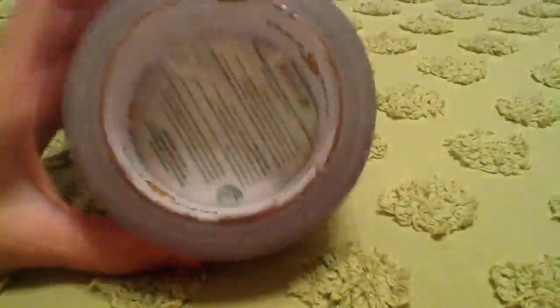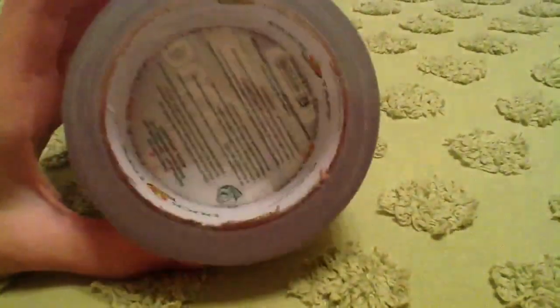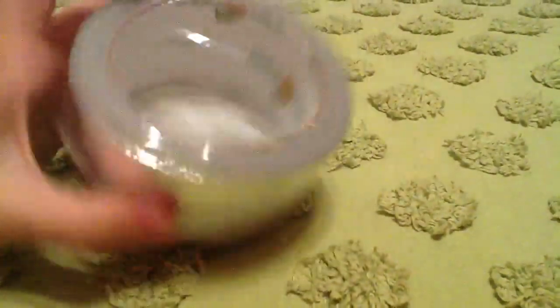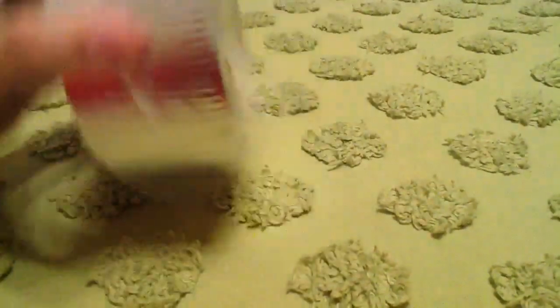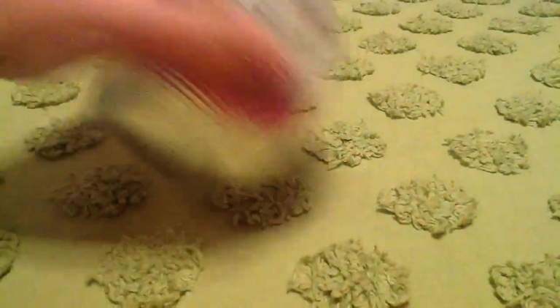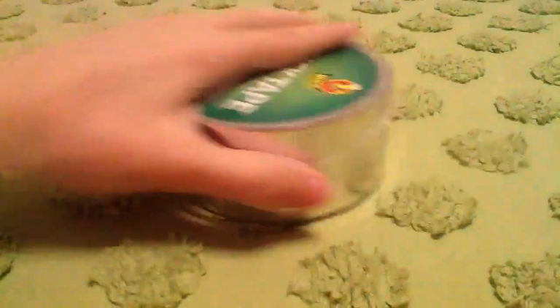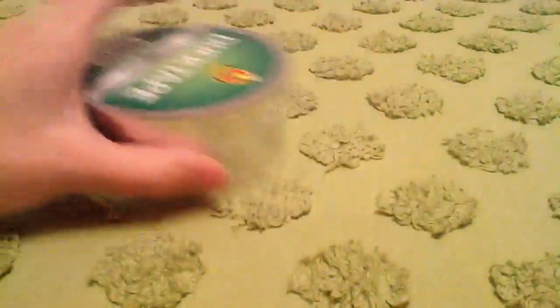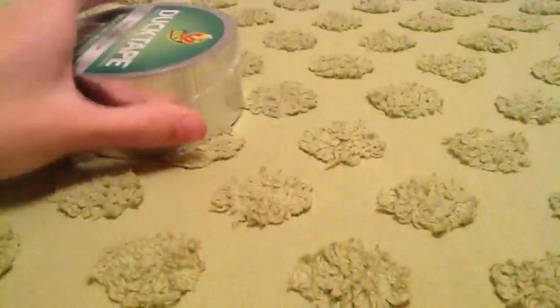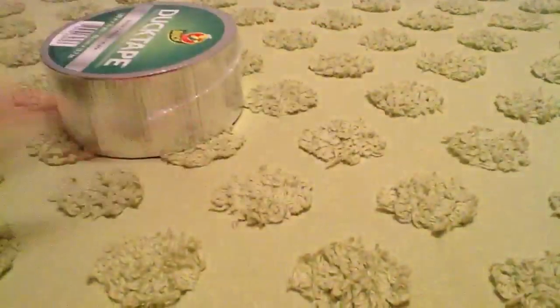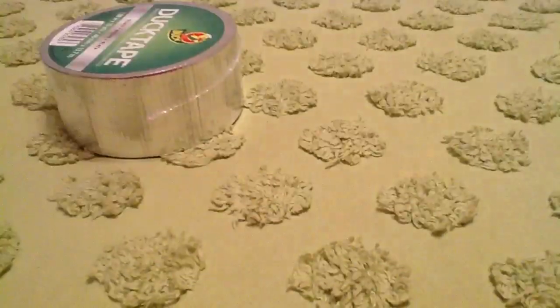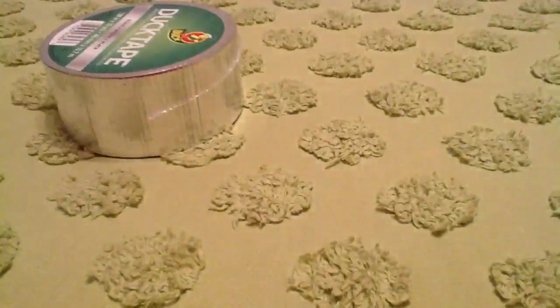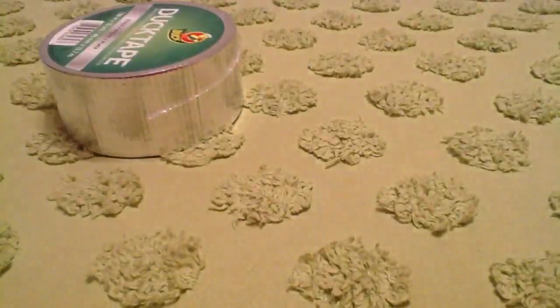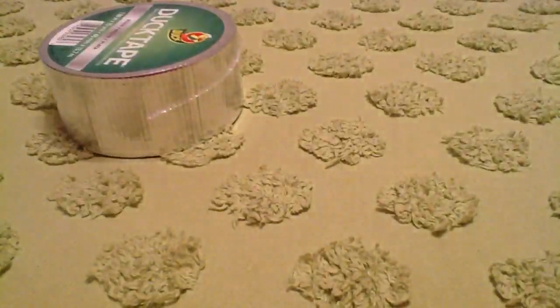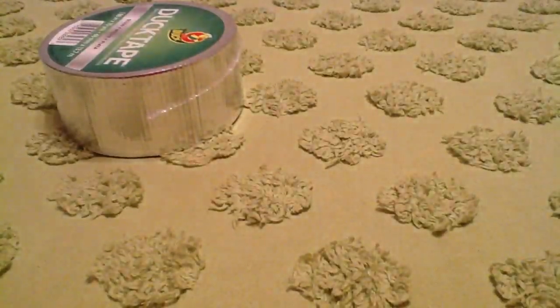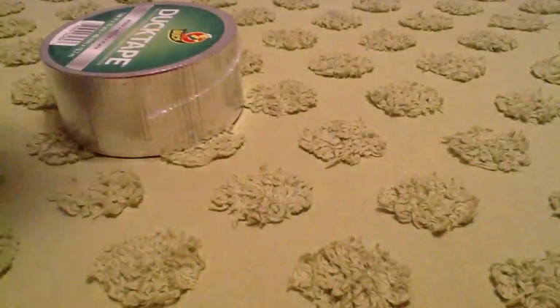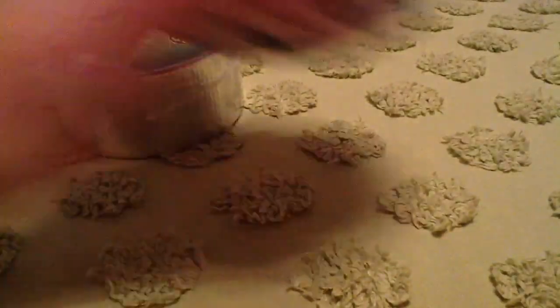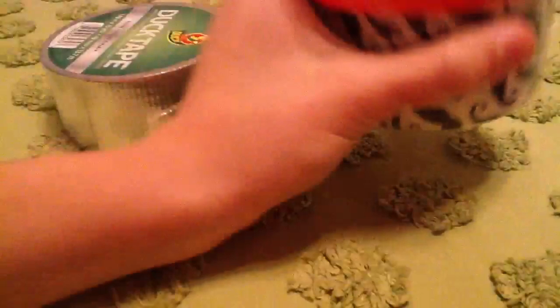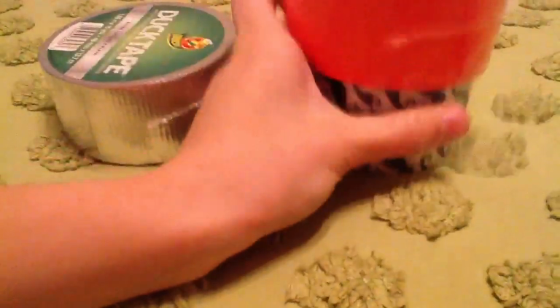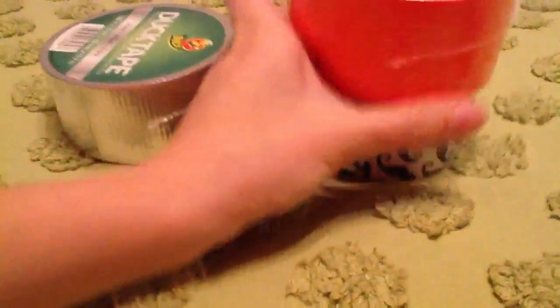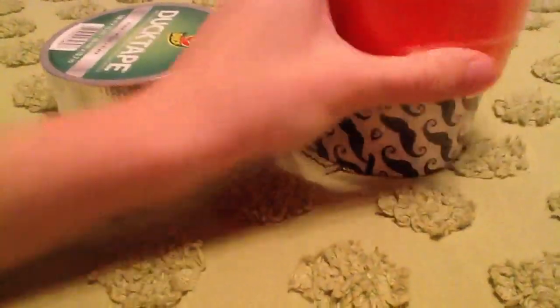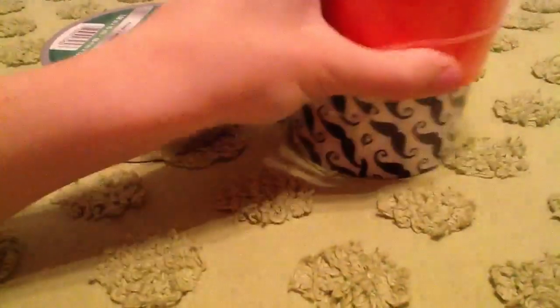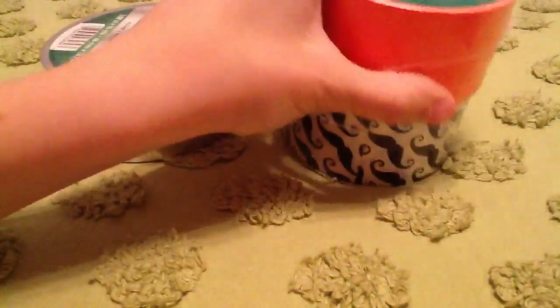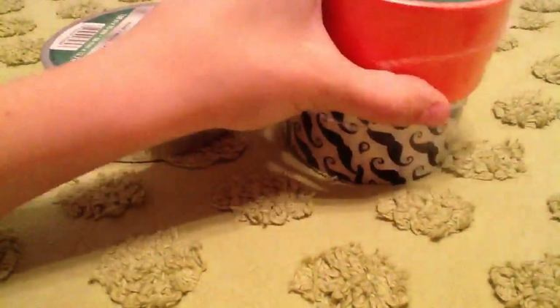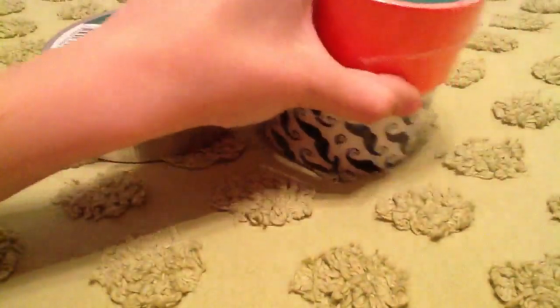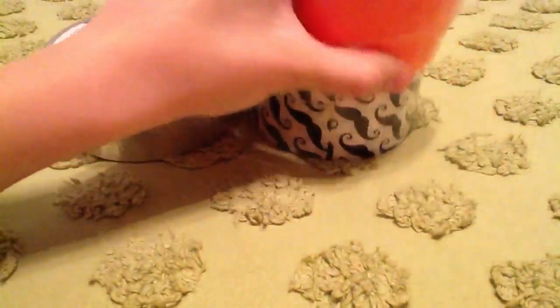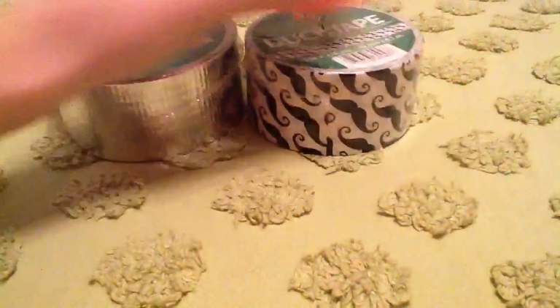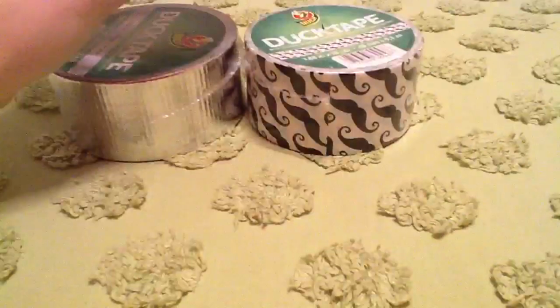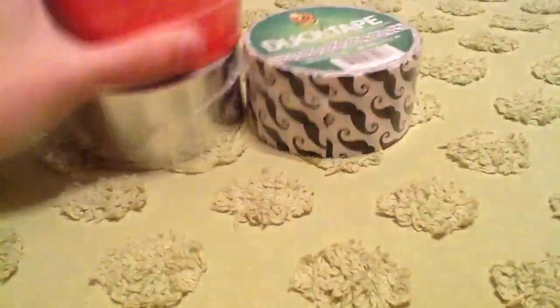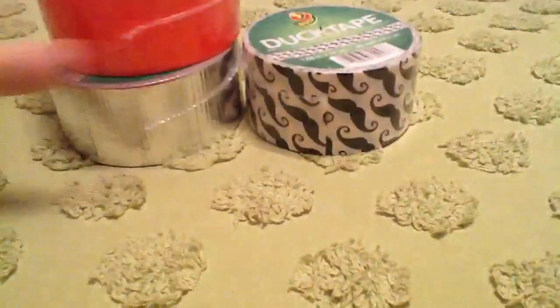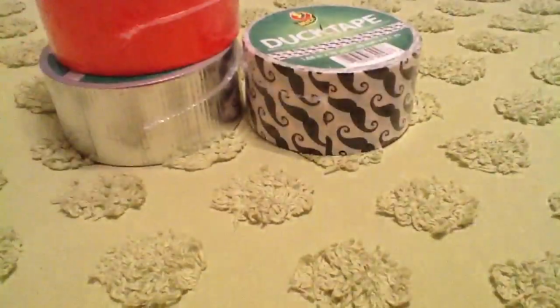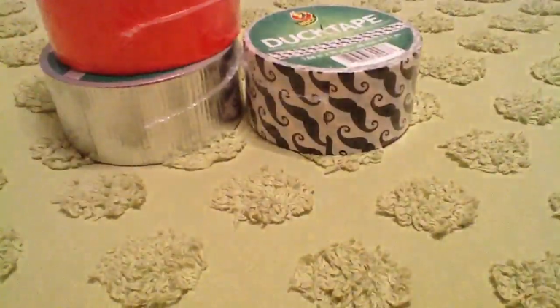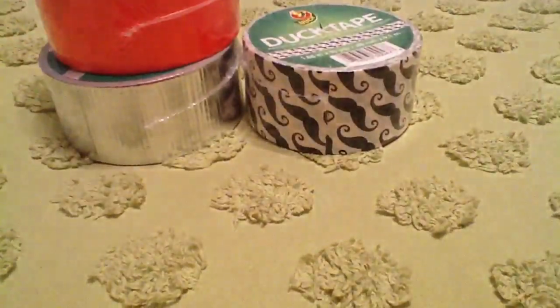So yeah, that's the Duct Tape haul. I hope you understood everything in the beginning about the Michaels thing.